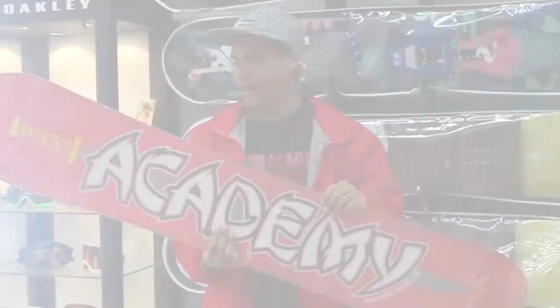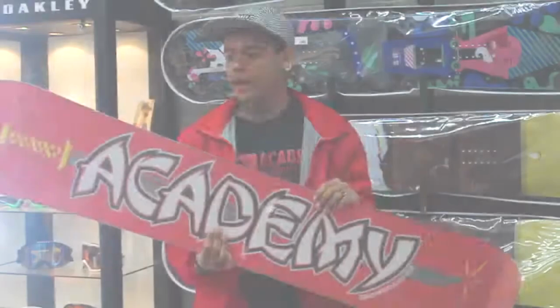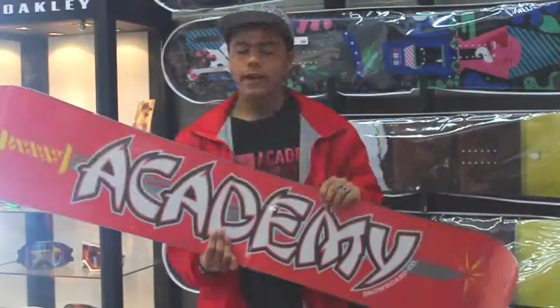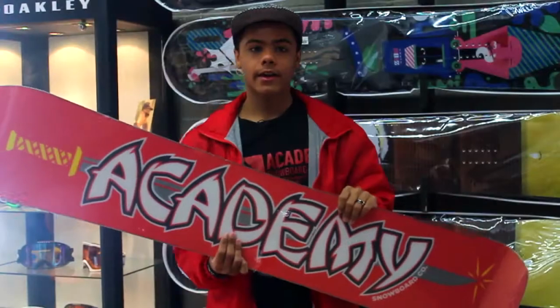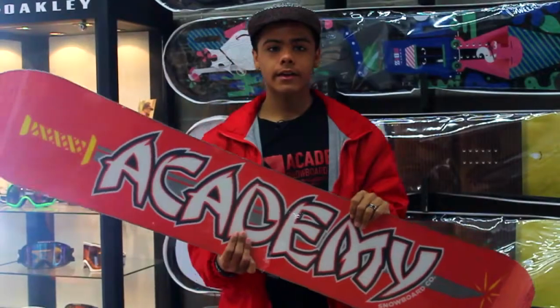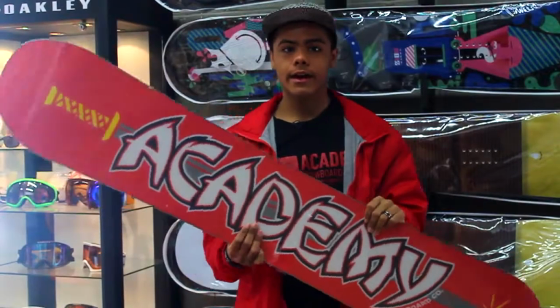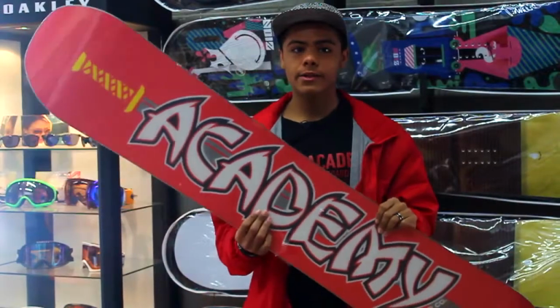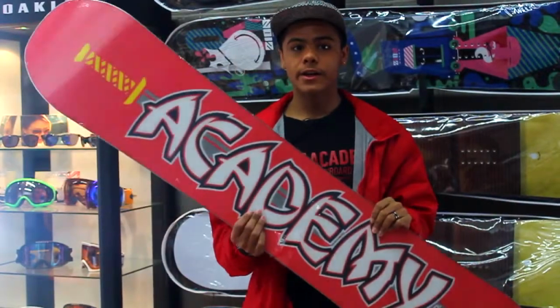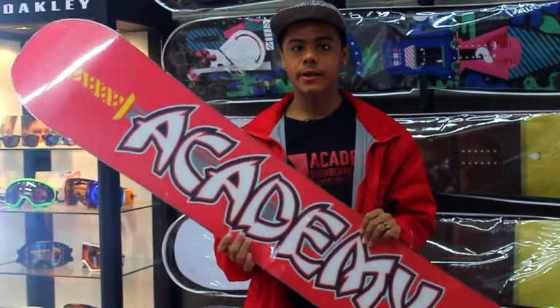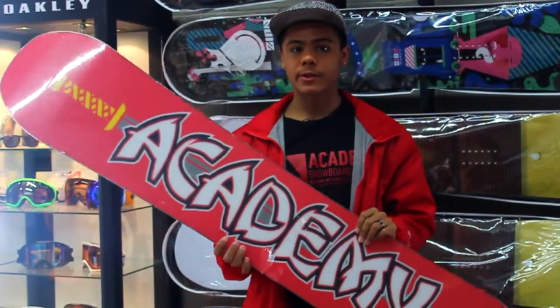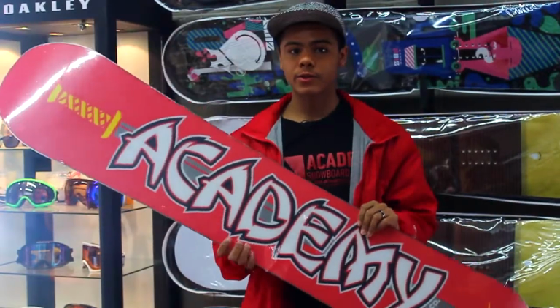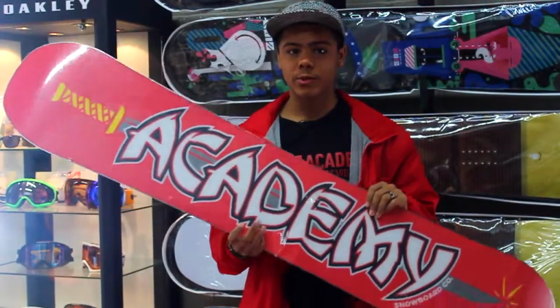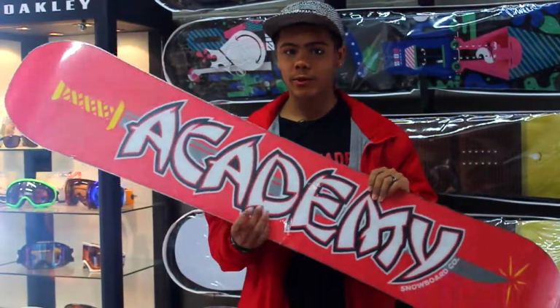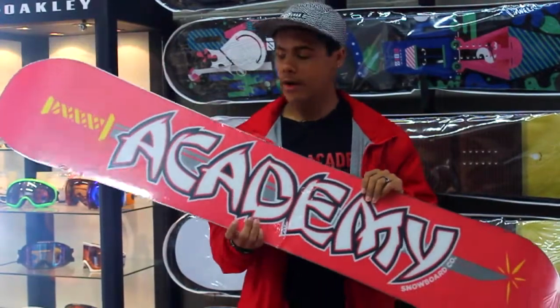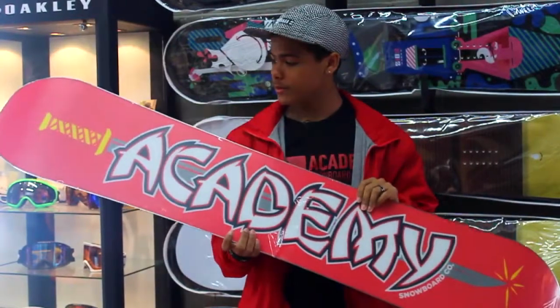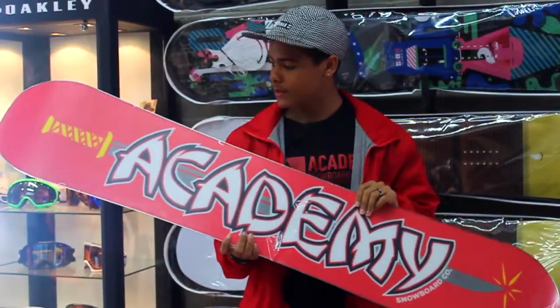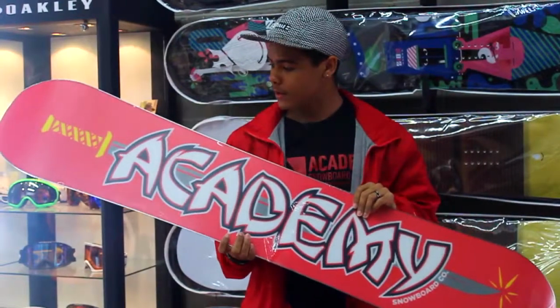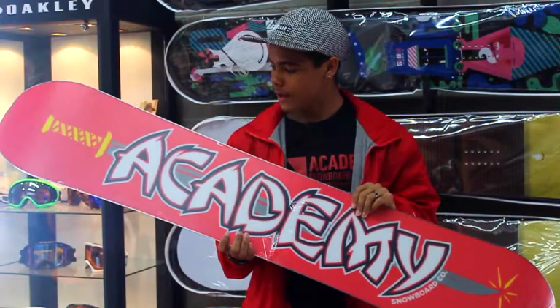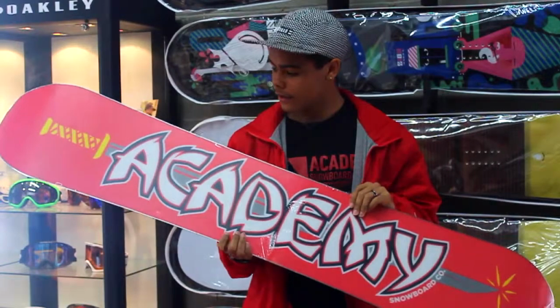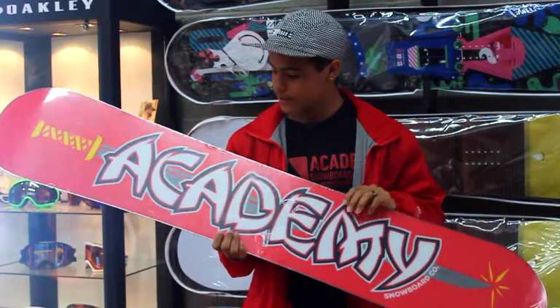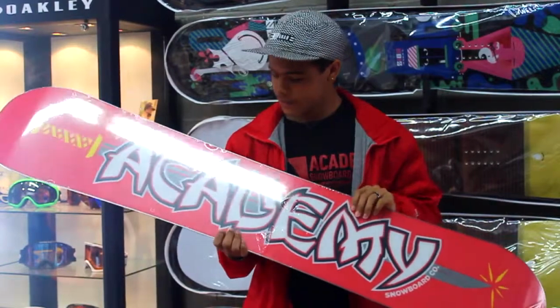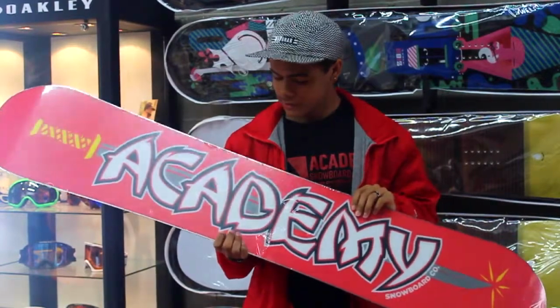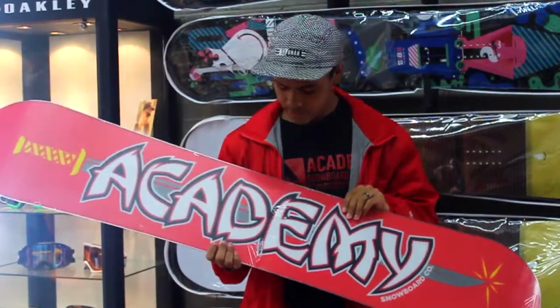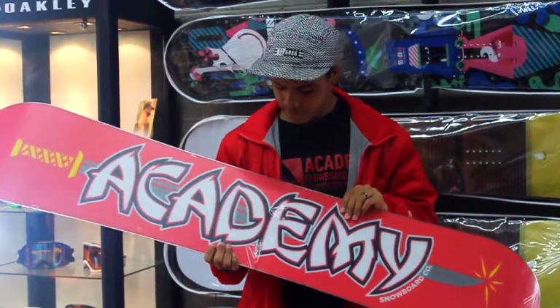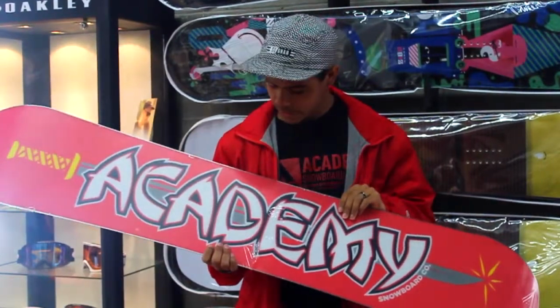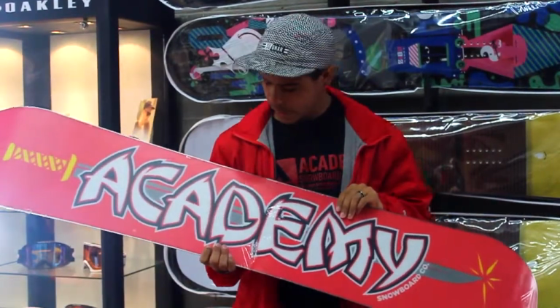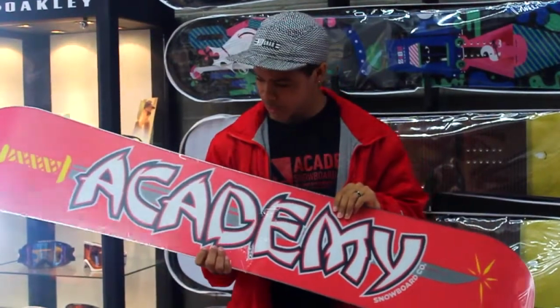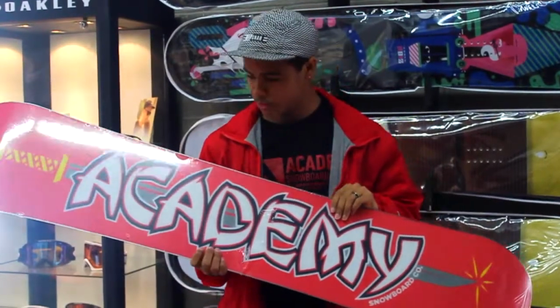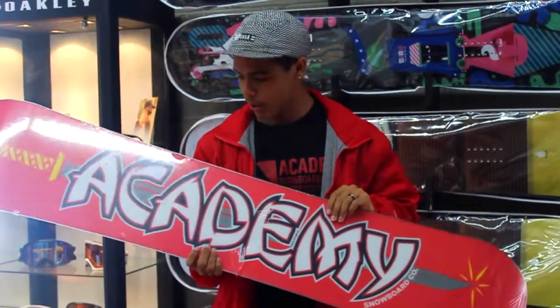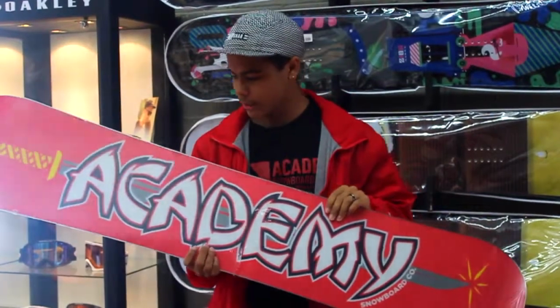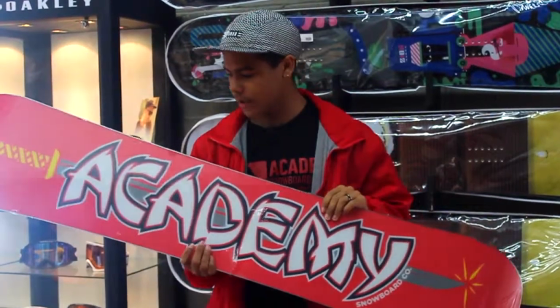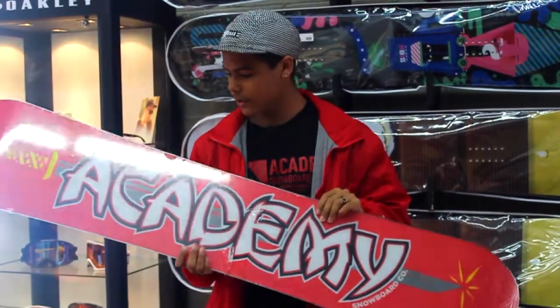Hey guys, my name is Rapoy Robinson and this is the Academy Propaganda.